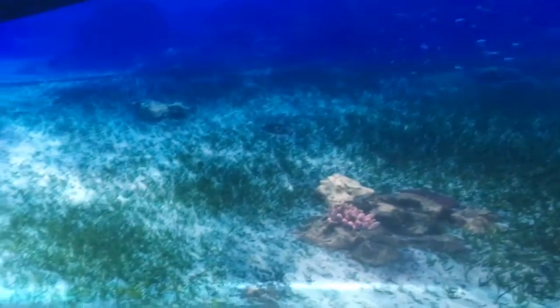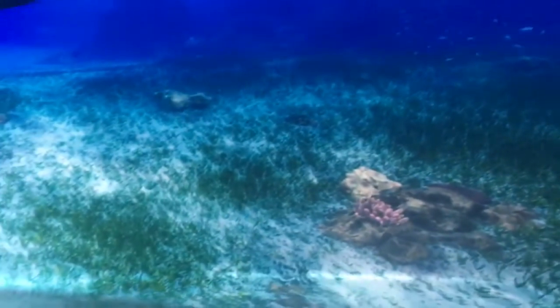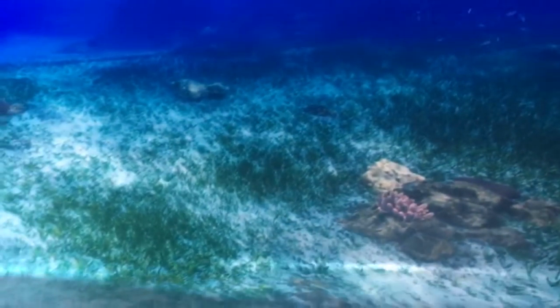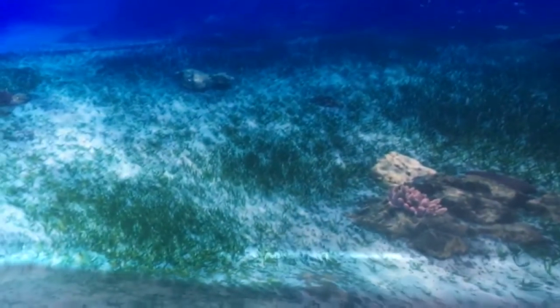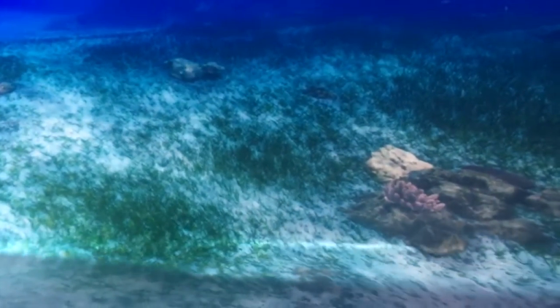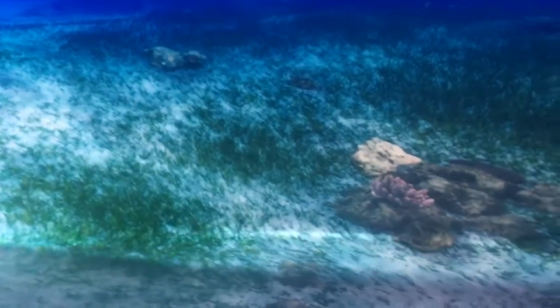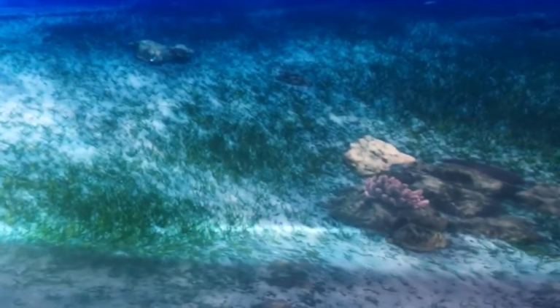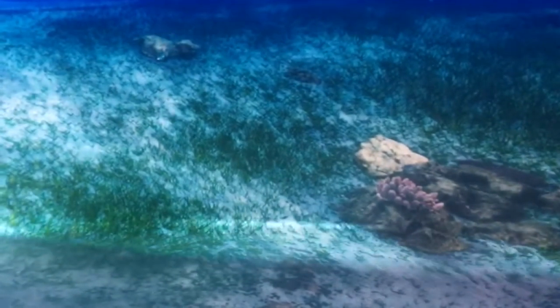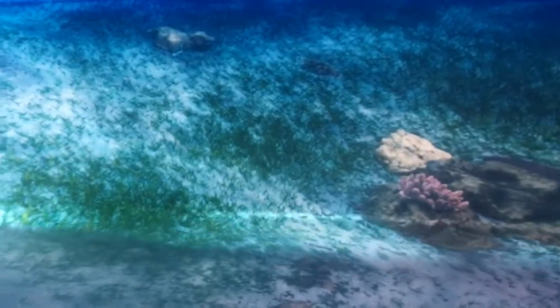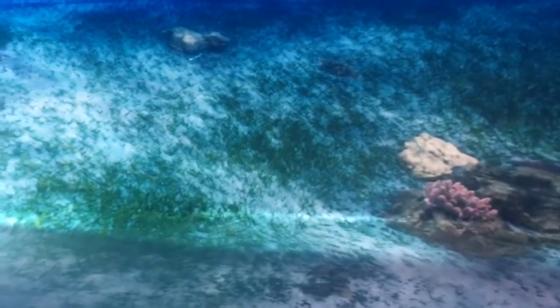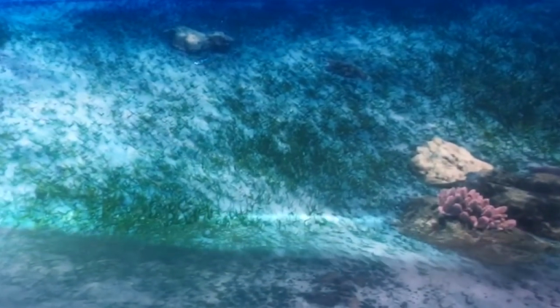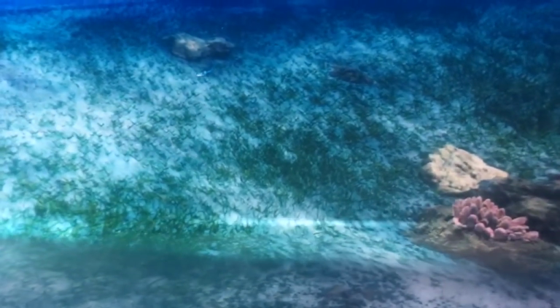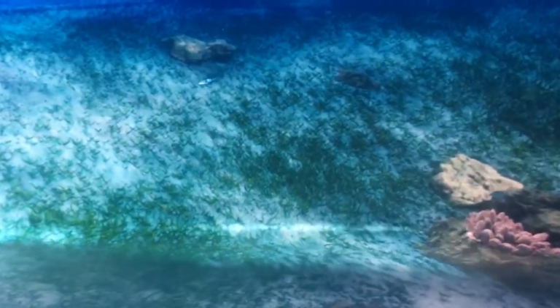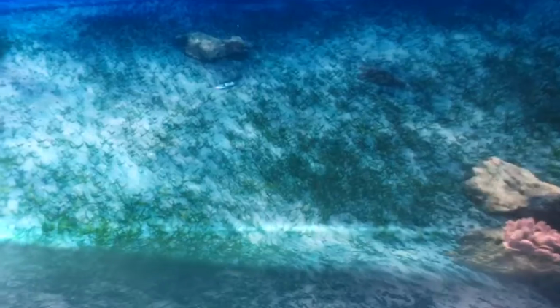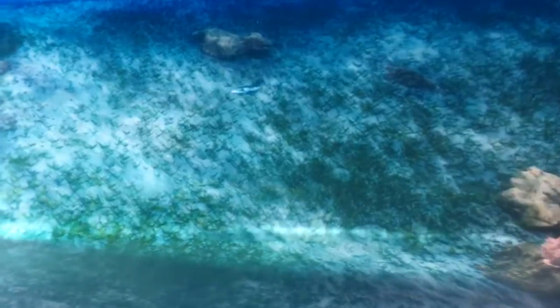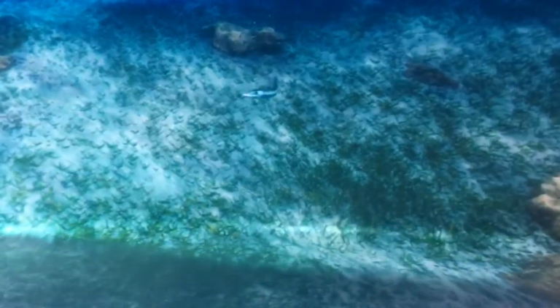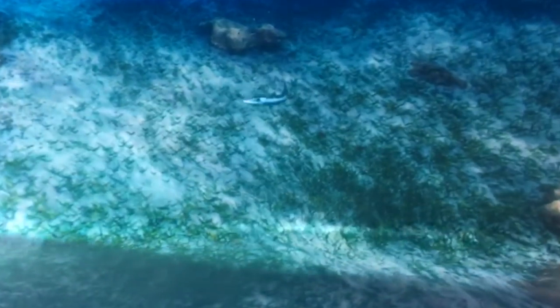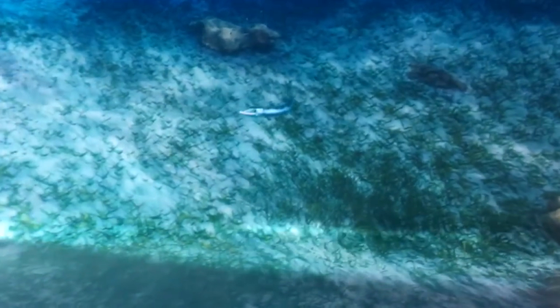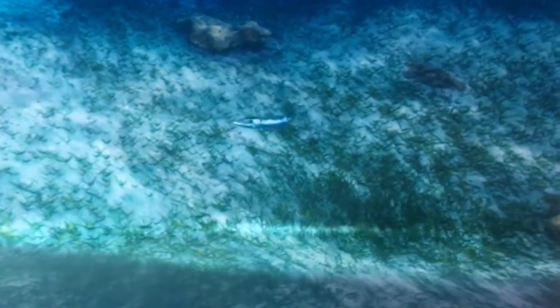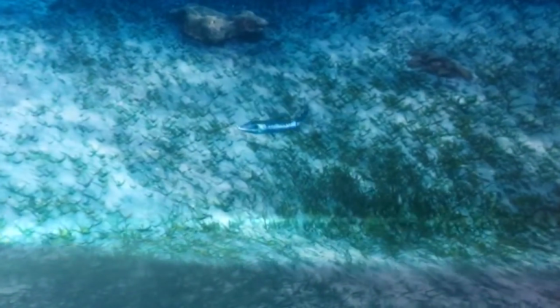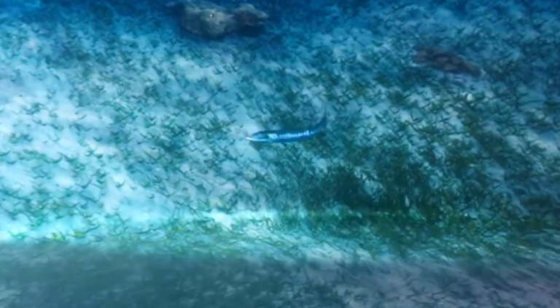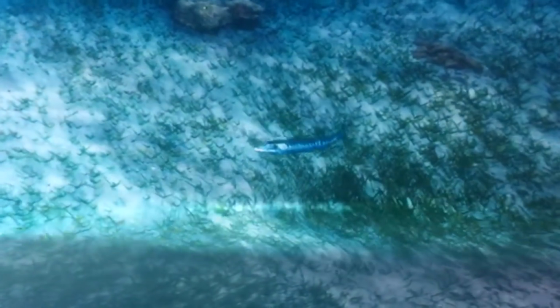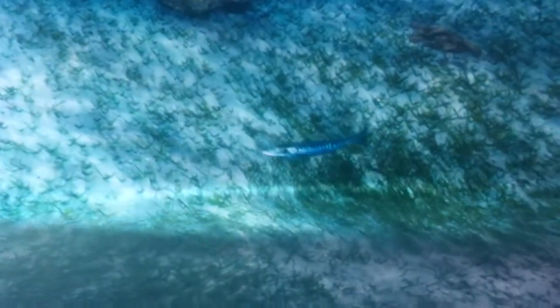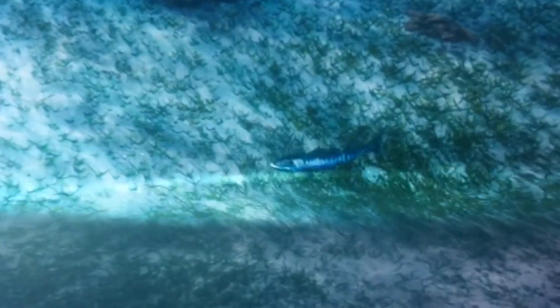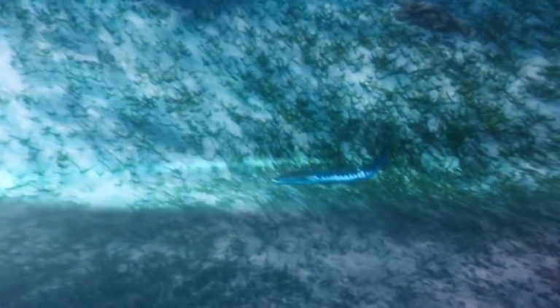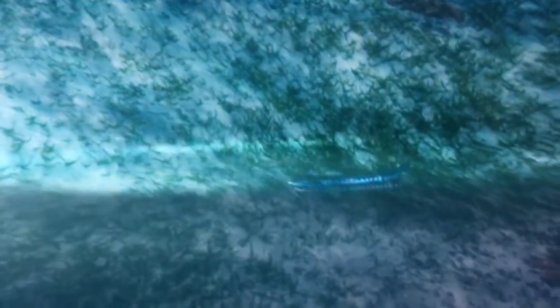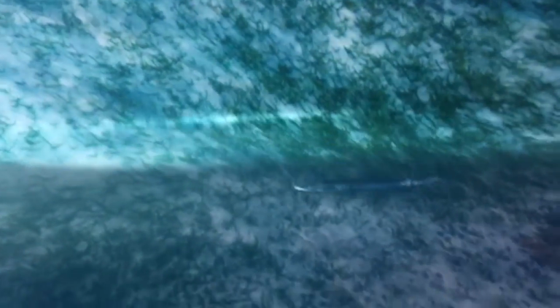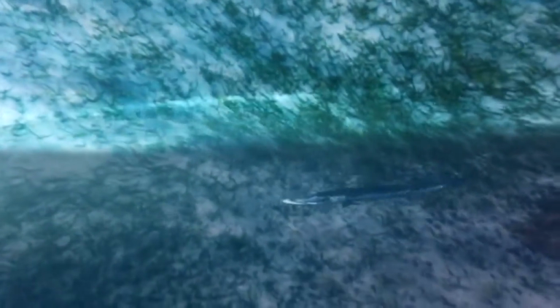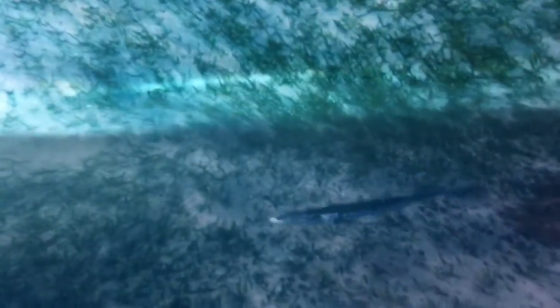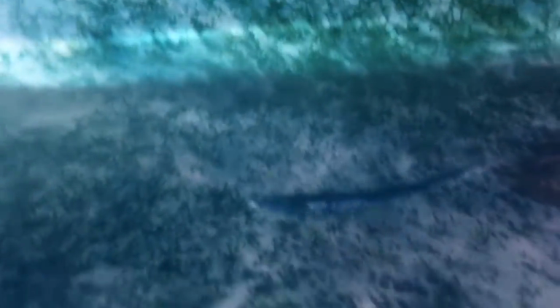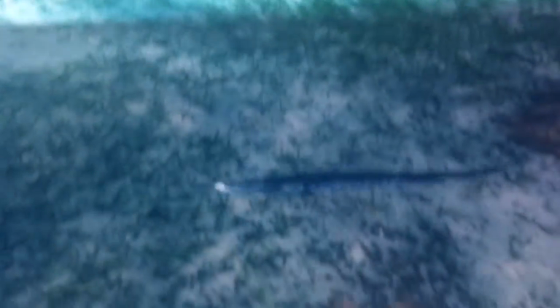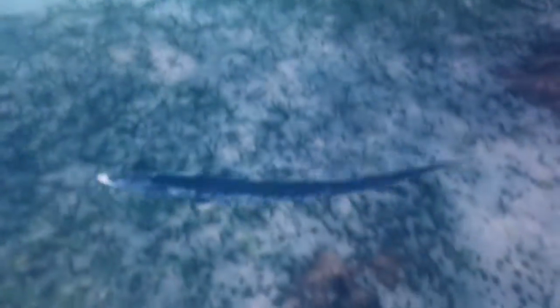So guys, we've got a great barracuda coming our way. Okay, this feels weird.